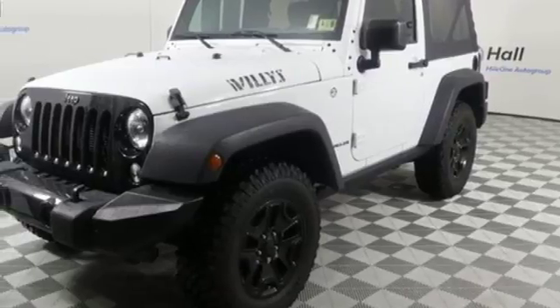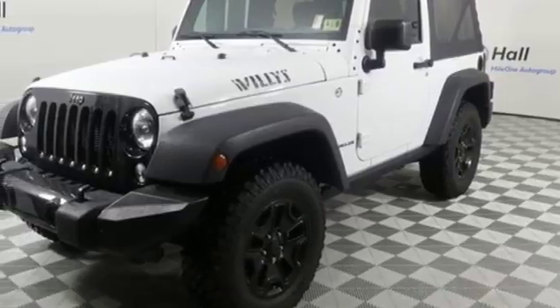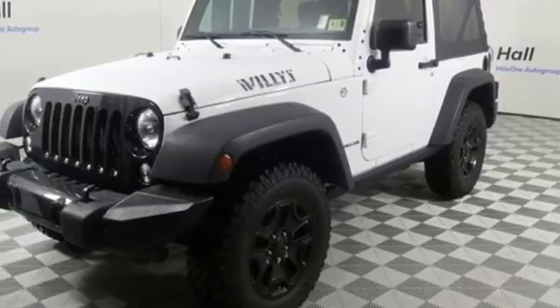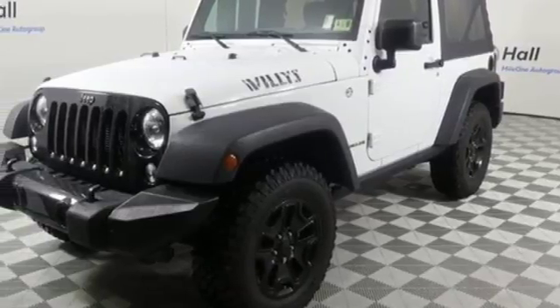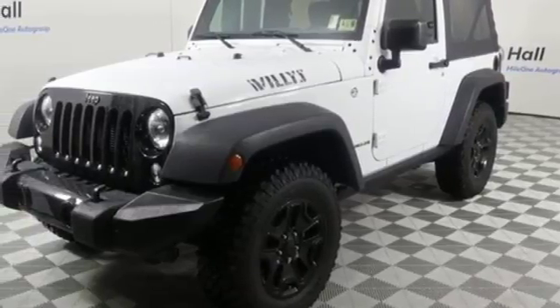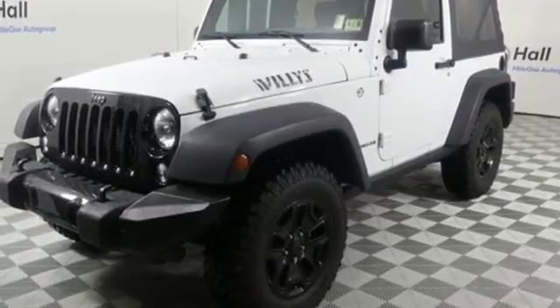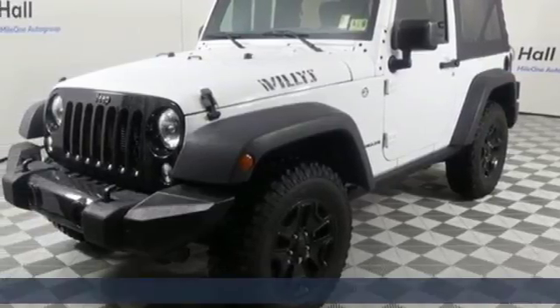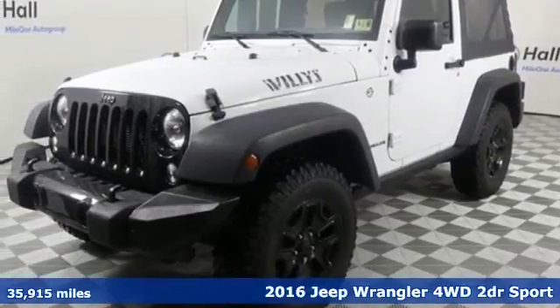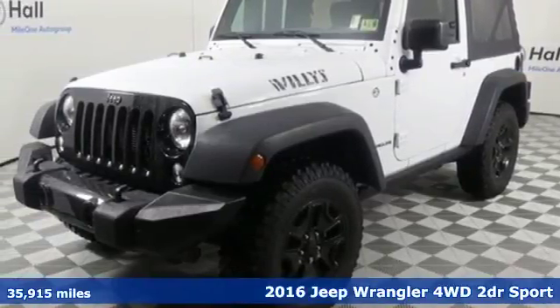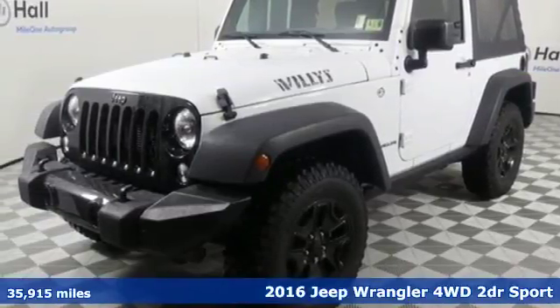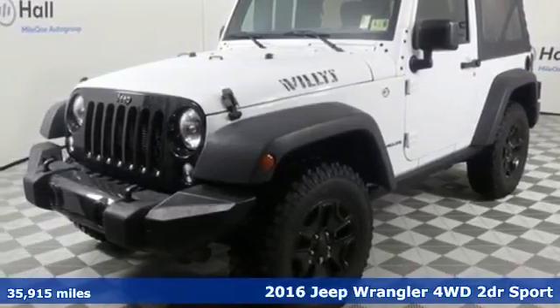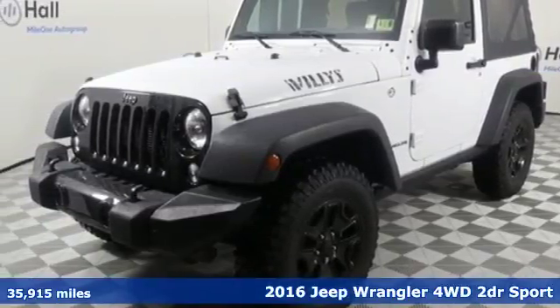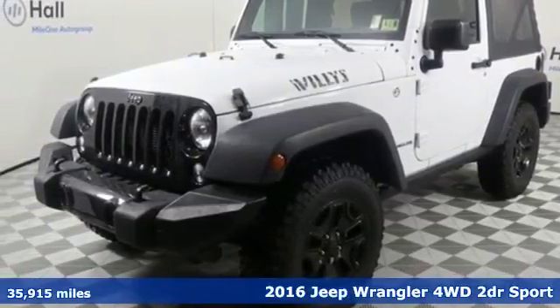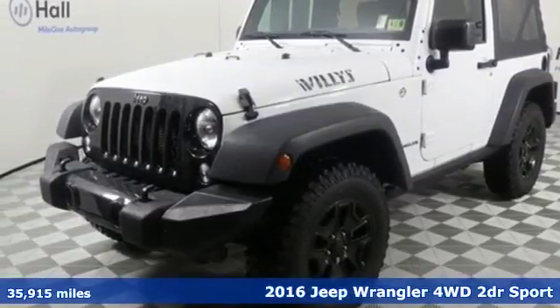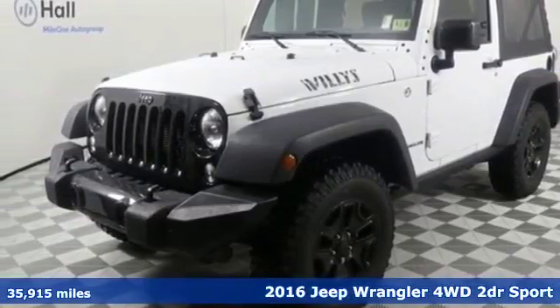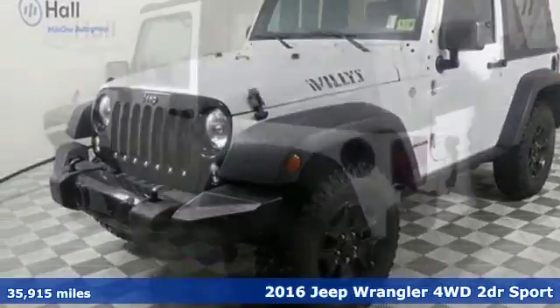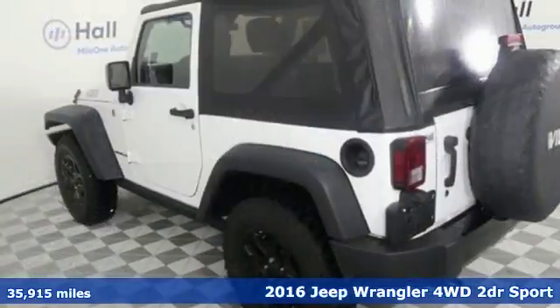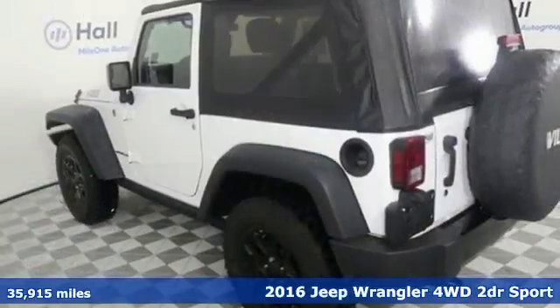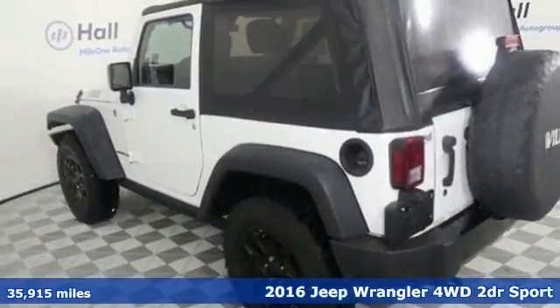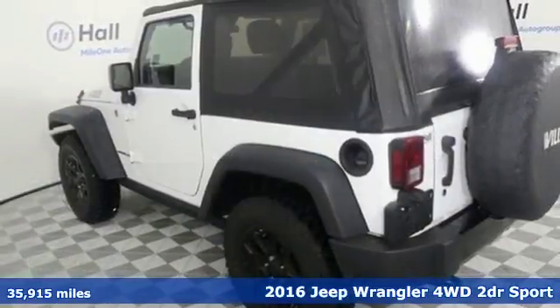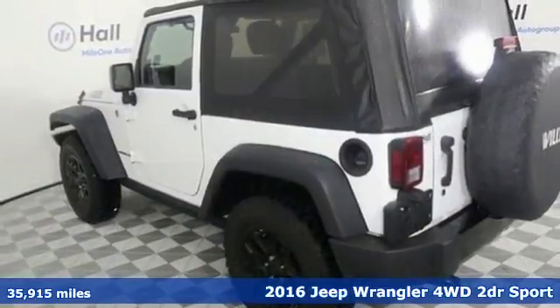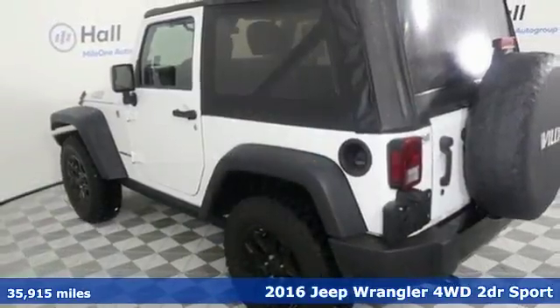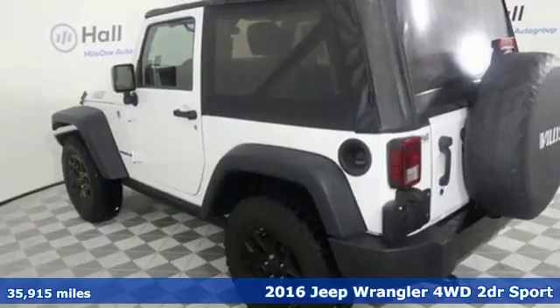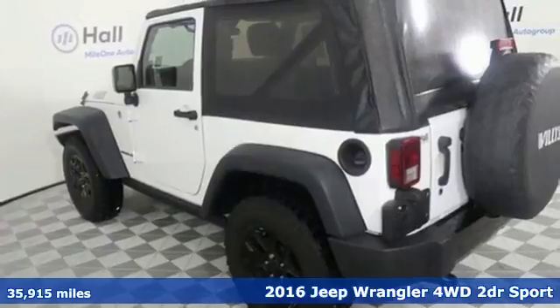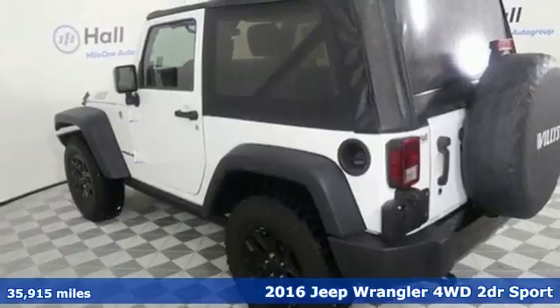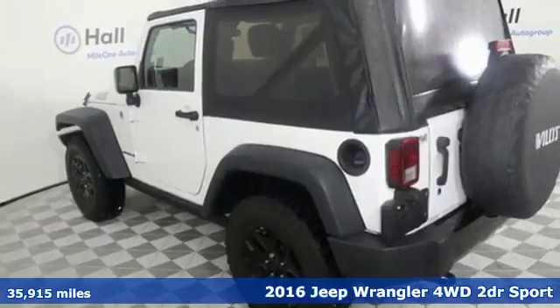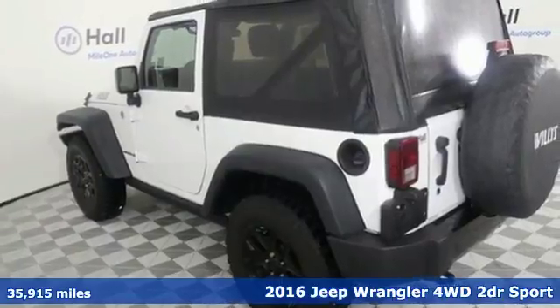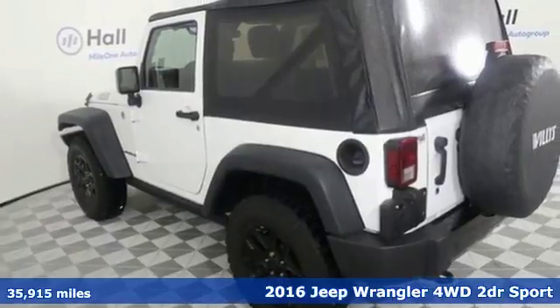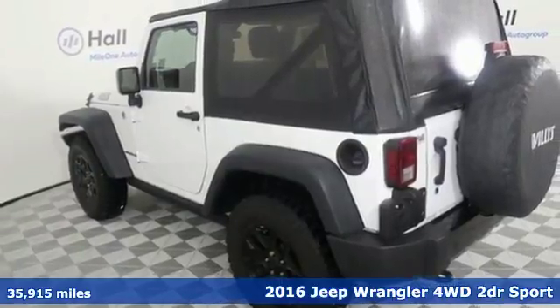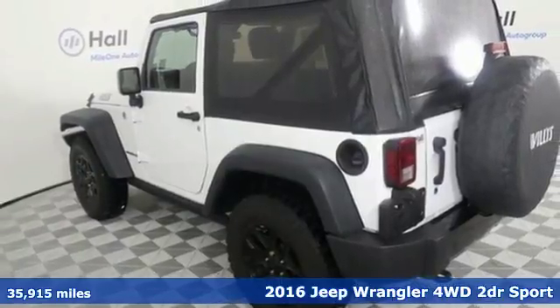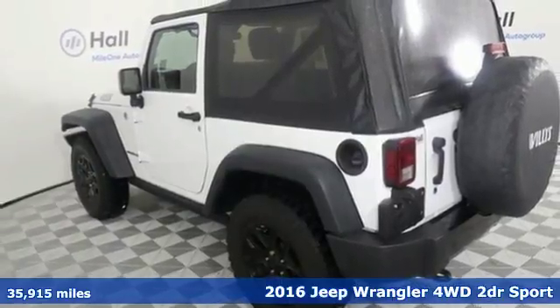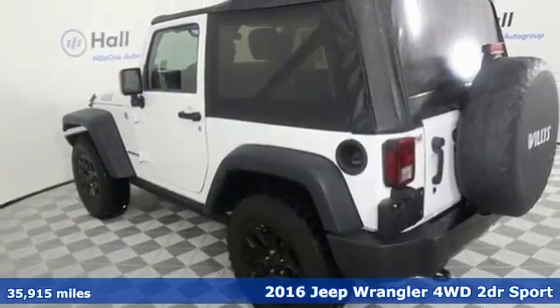Here's a 2016 Jeep Wrangler. The Jeep life fits your life. It comes with all the amenities you need.